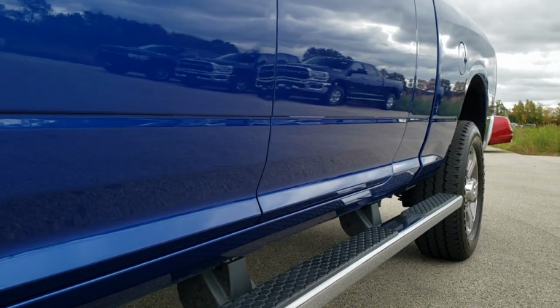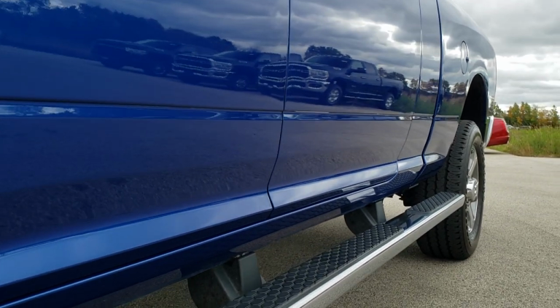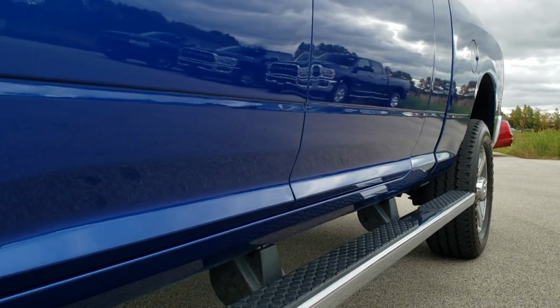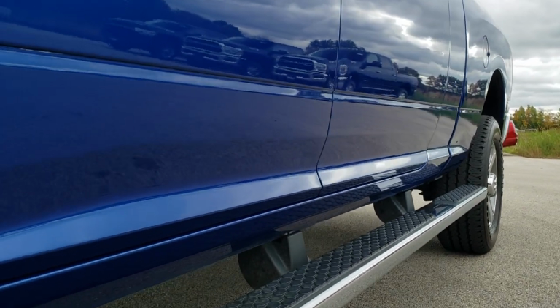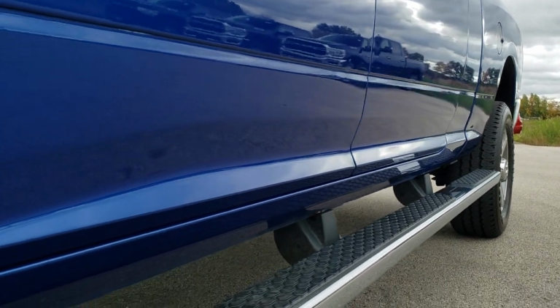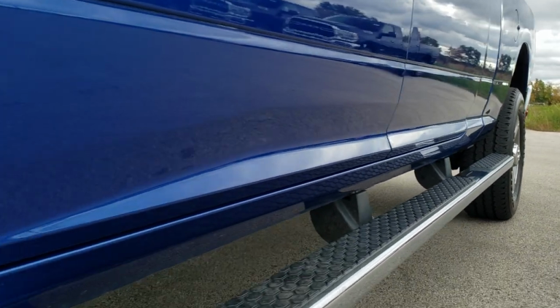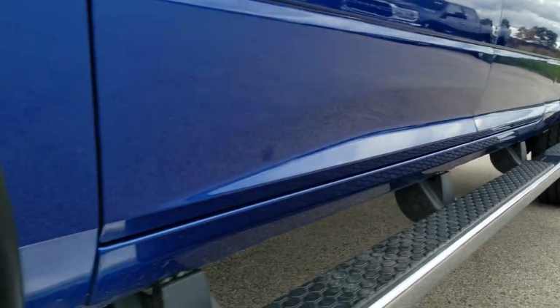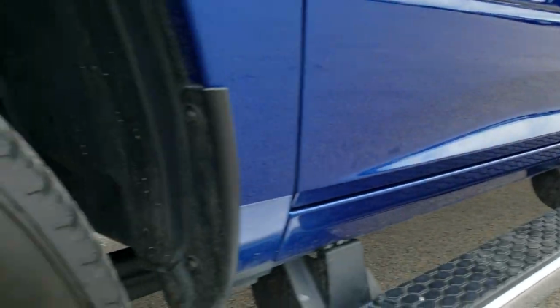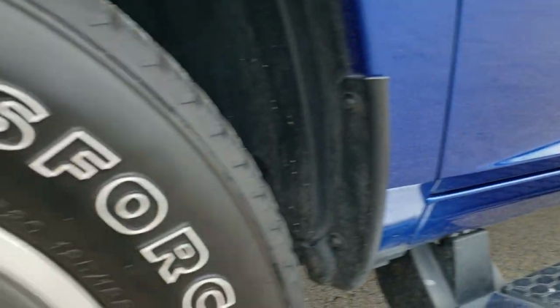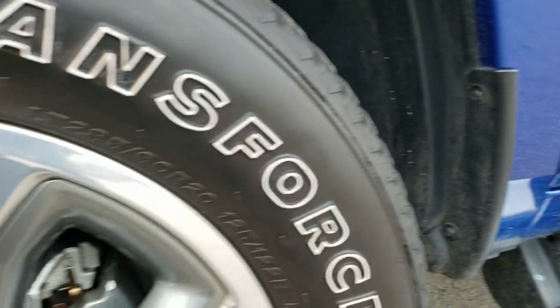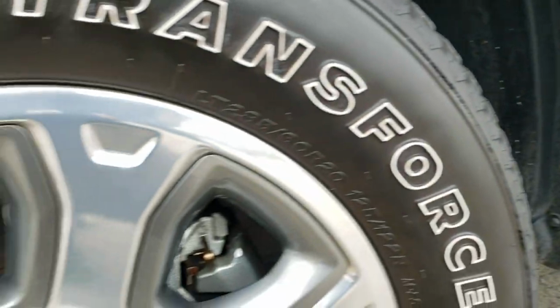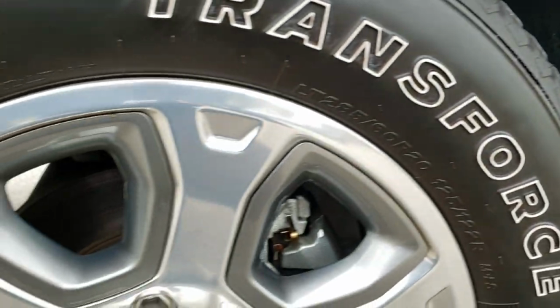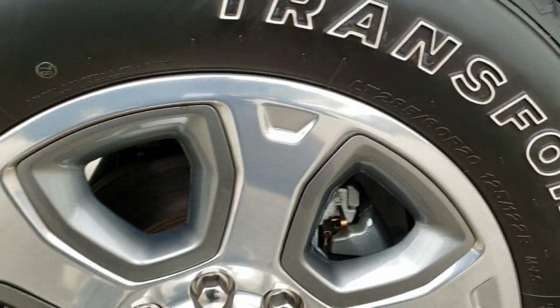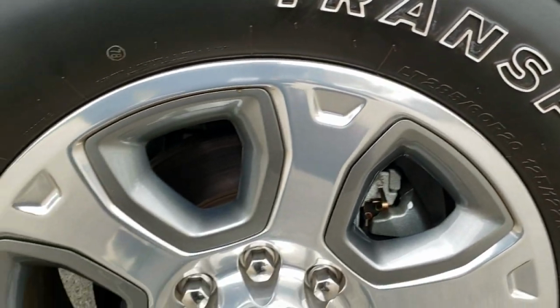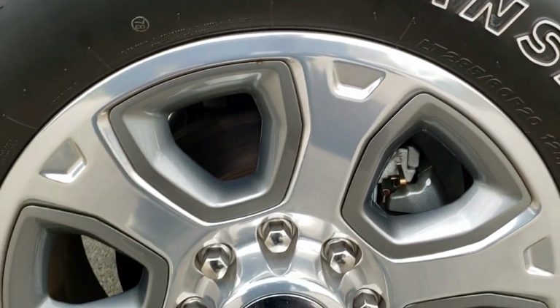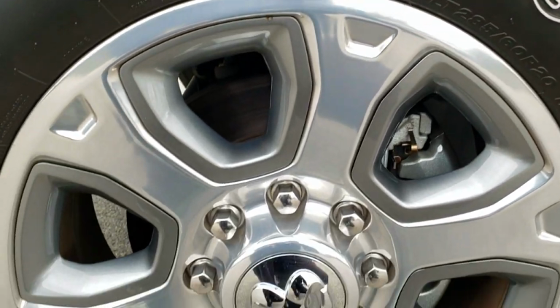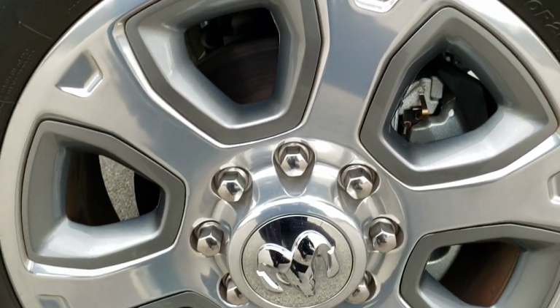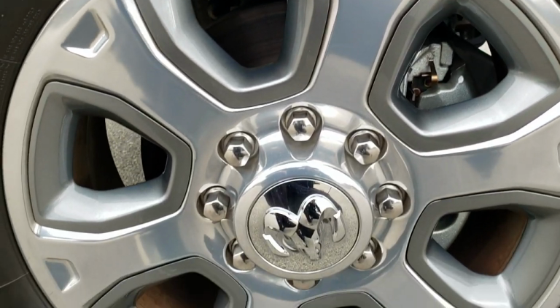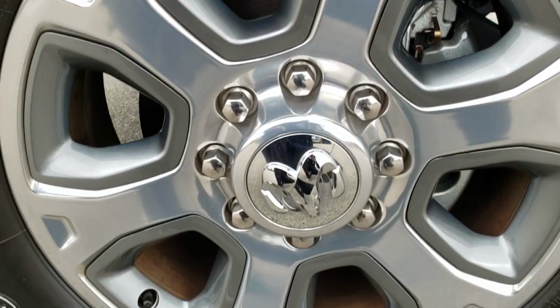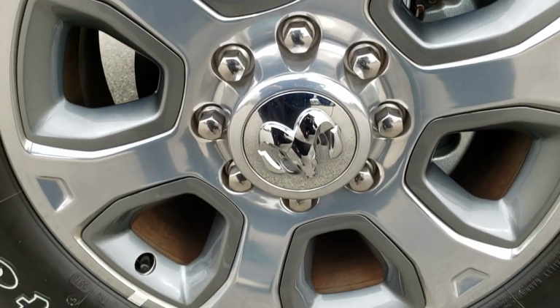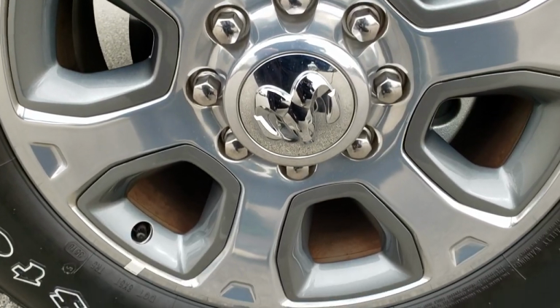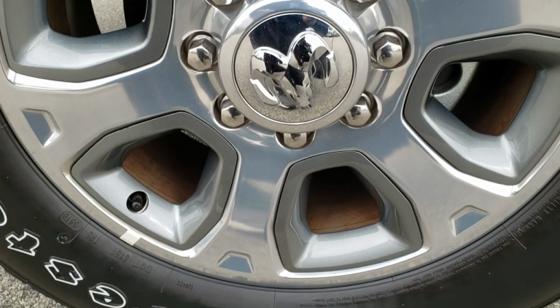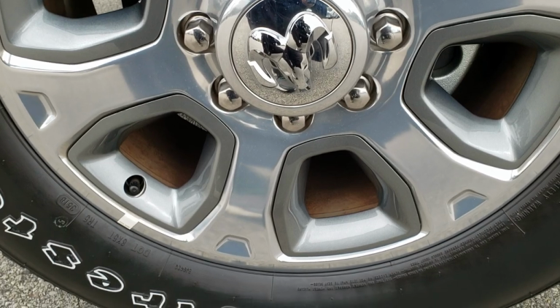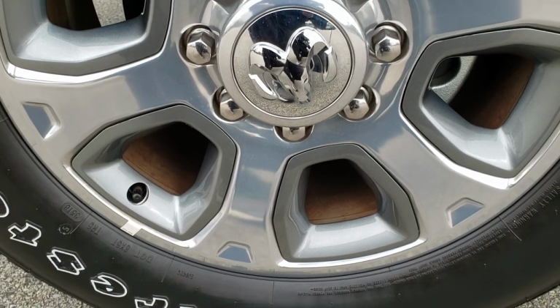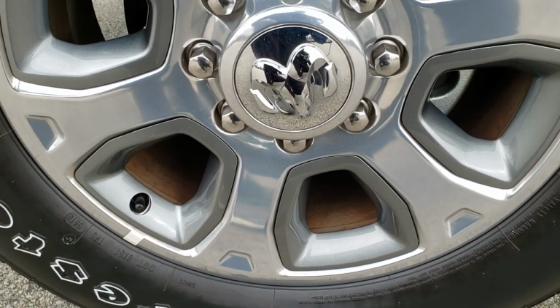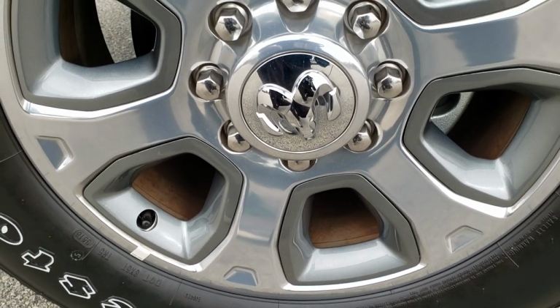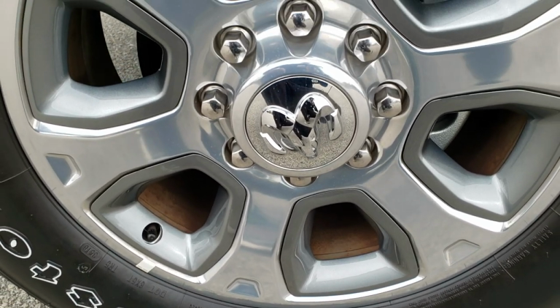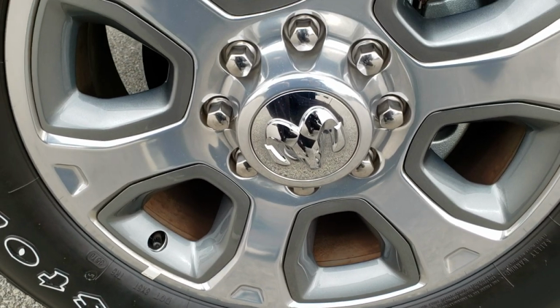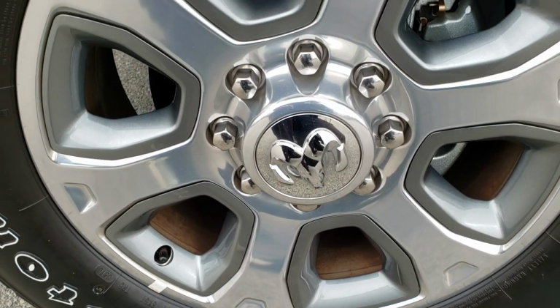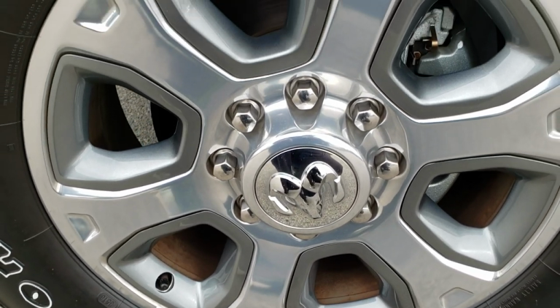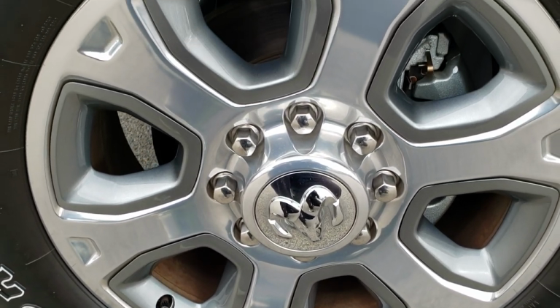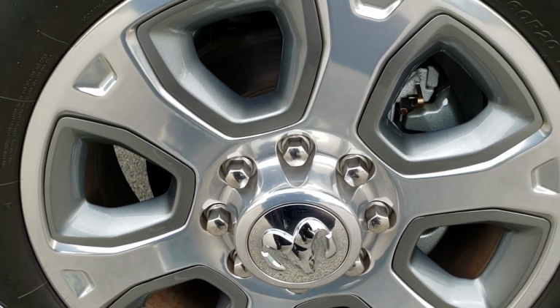Full wheel-to-wheel side steps. If you want to check out more pictures of this truck, in the upper right-hand part of the screen is a link to this vehicle on our website, so click that.